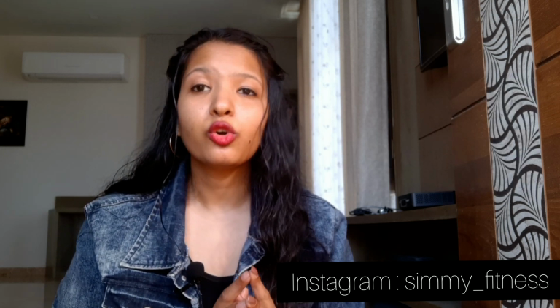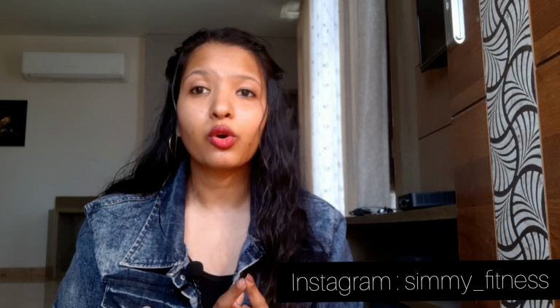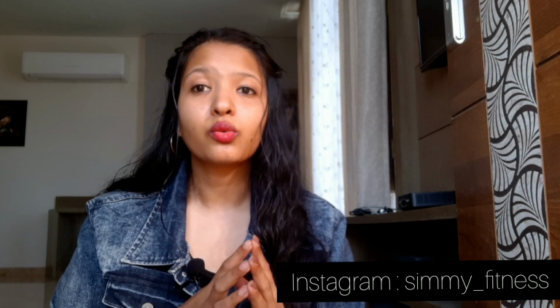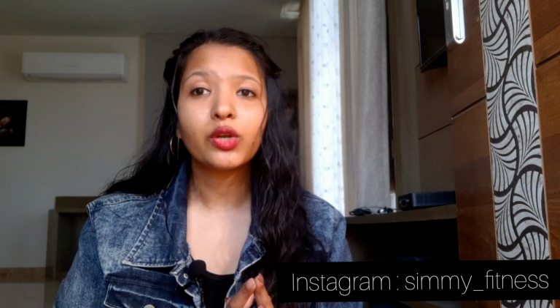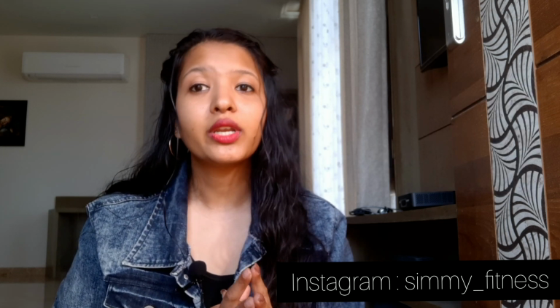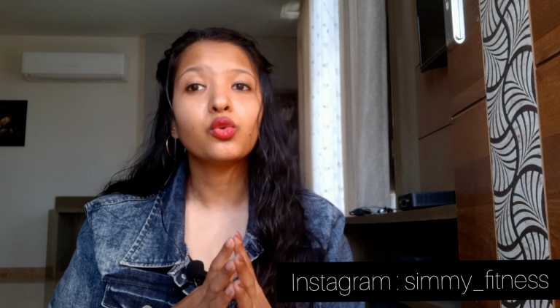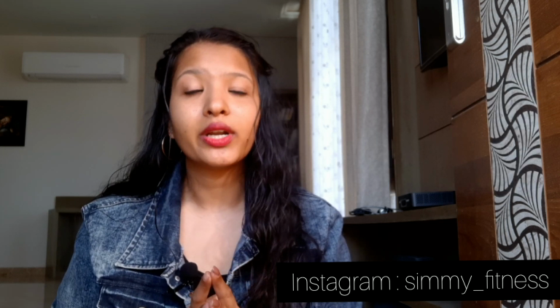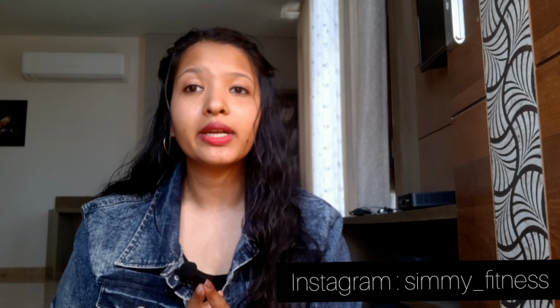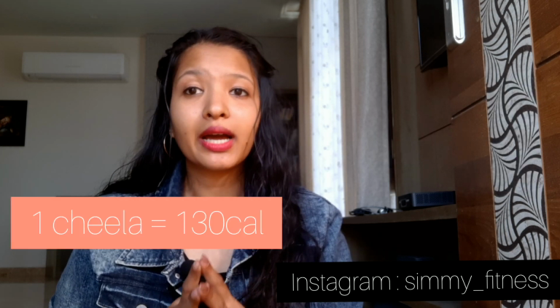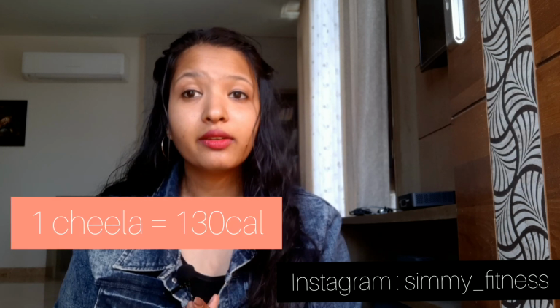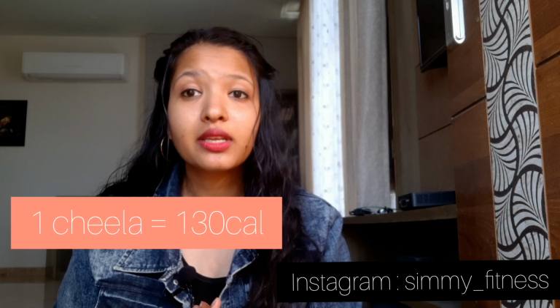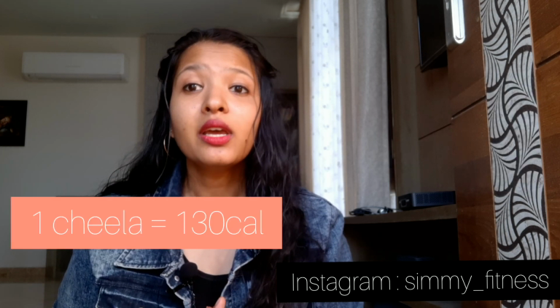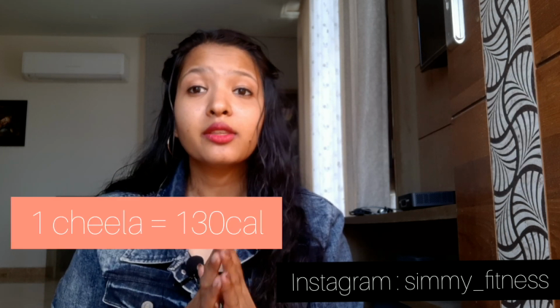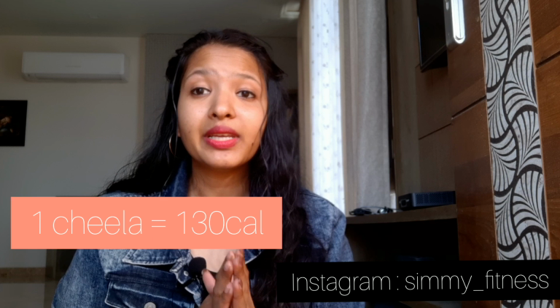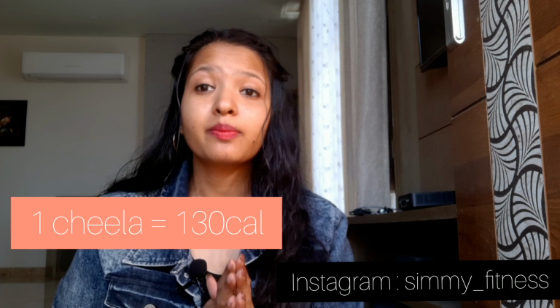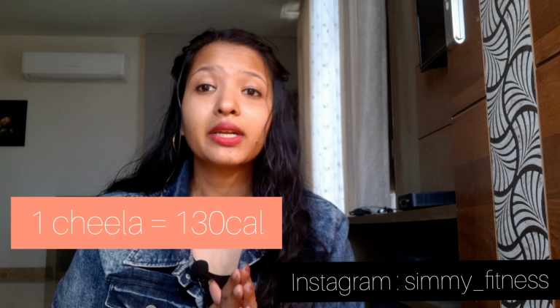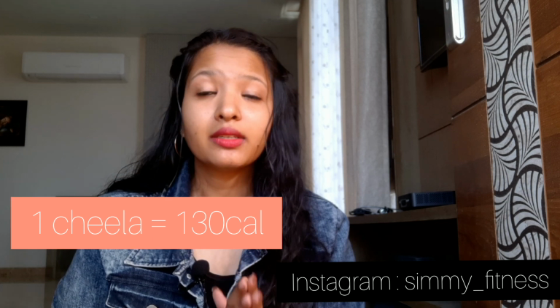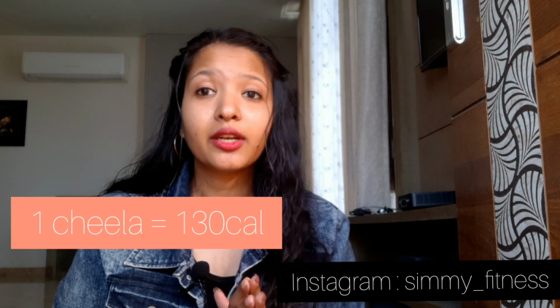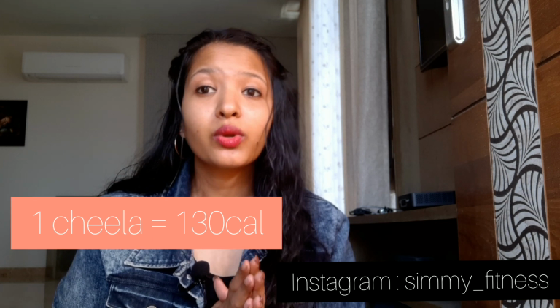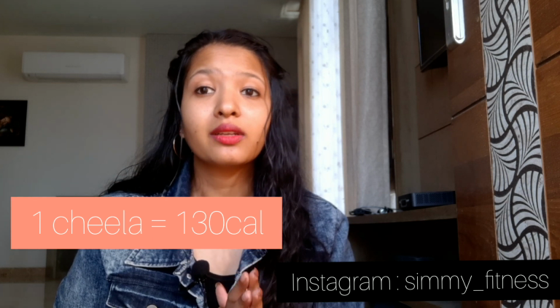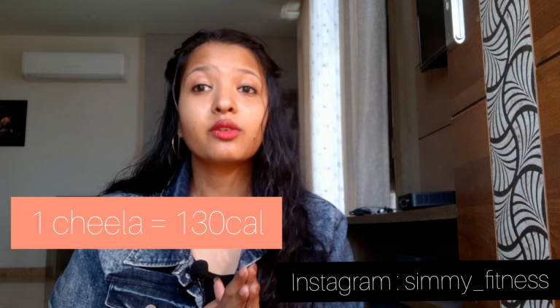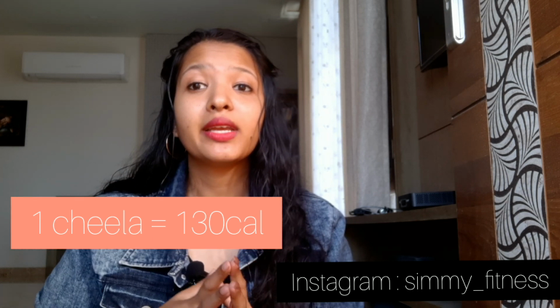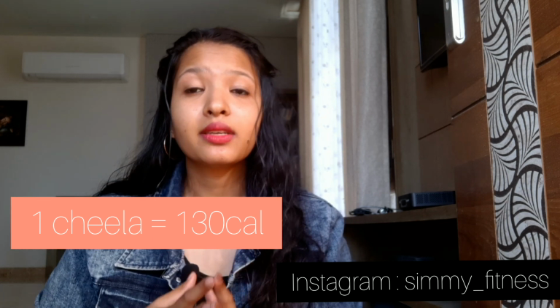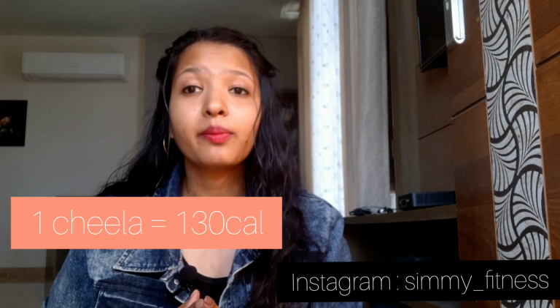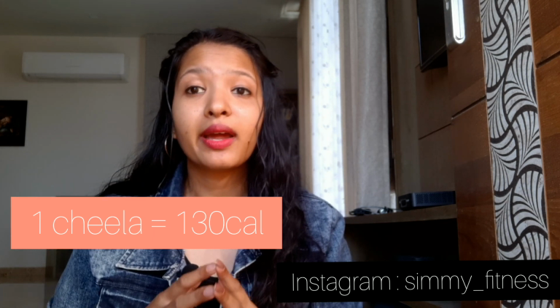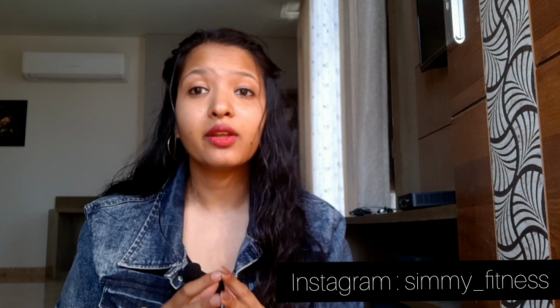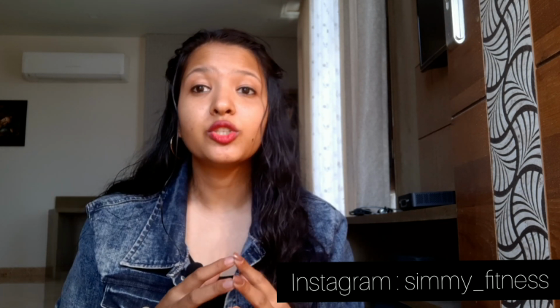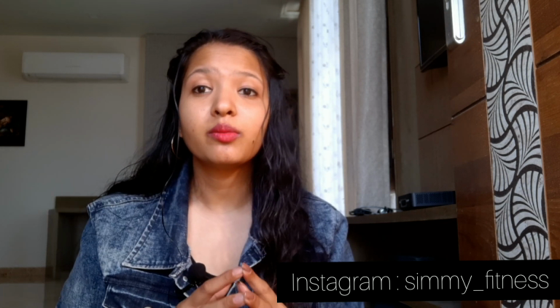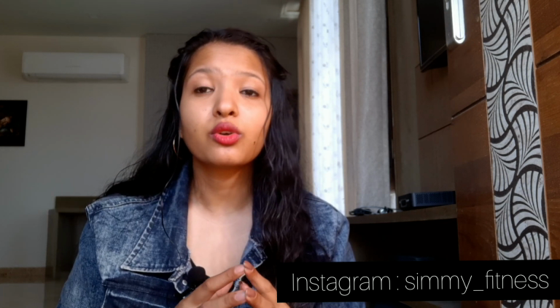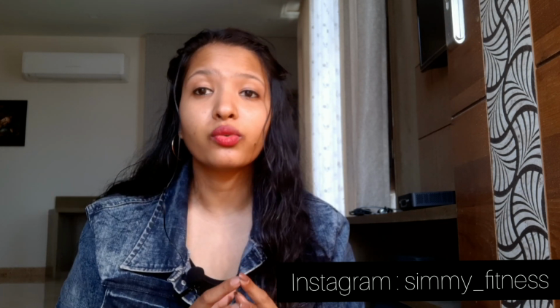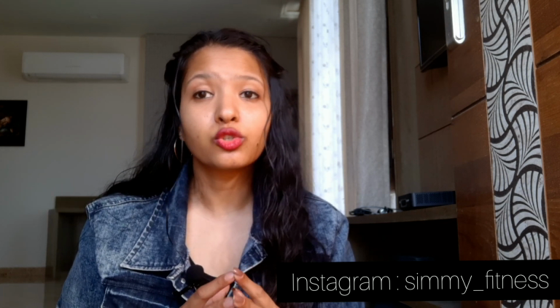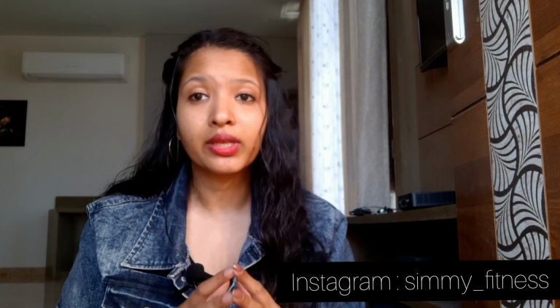Option 3 is vegetable suji cheela. Vegetable suji cheela is very low in calories — one cheela gives you approximately 120 to 130 calories. The best part is that you can customize it by adding vegetables of your choice.